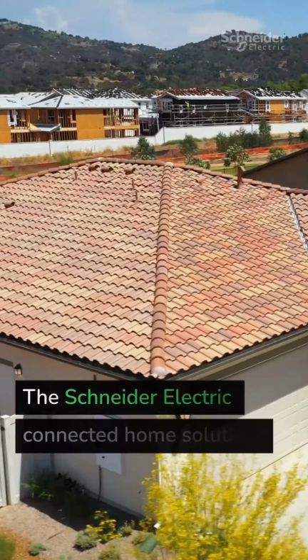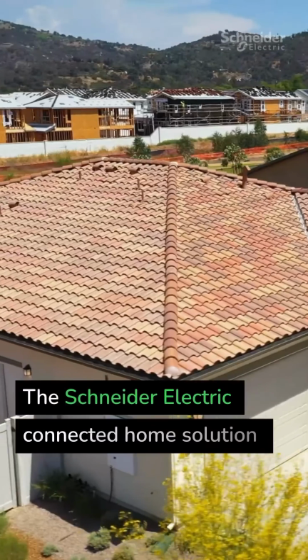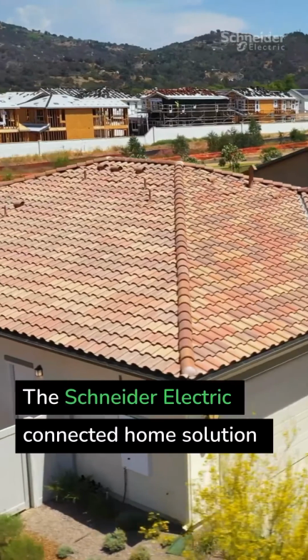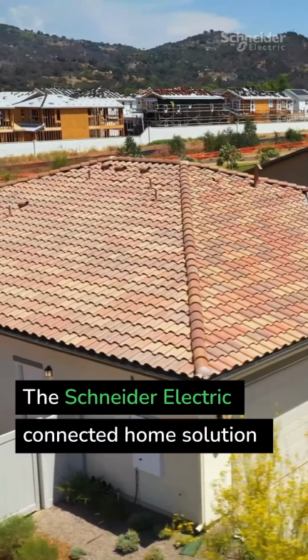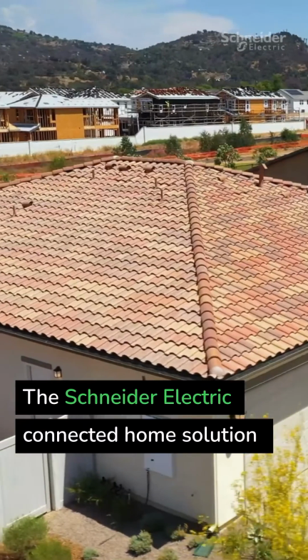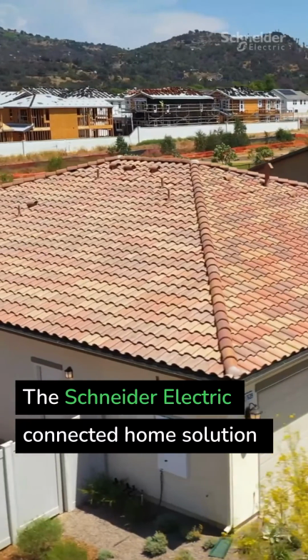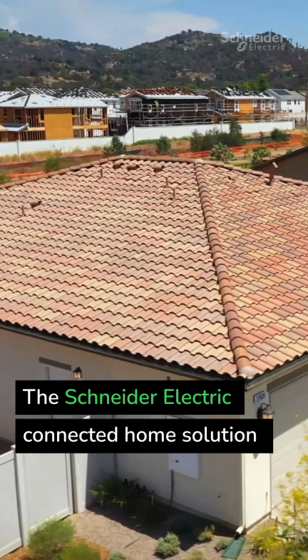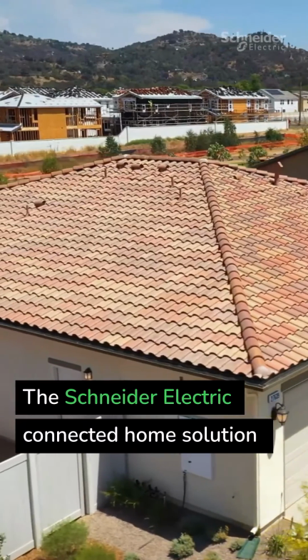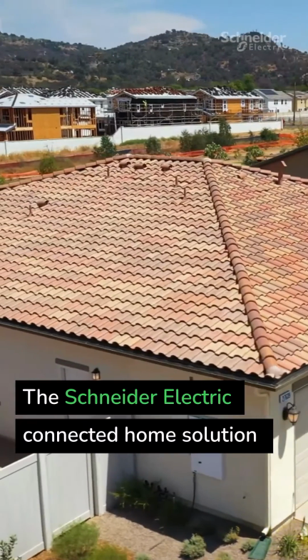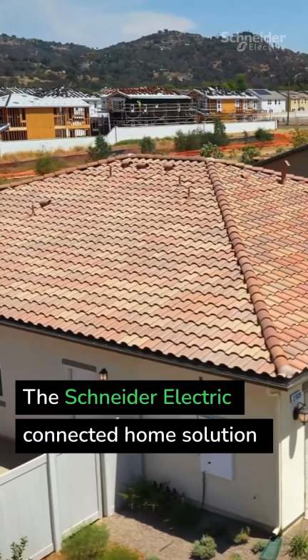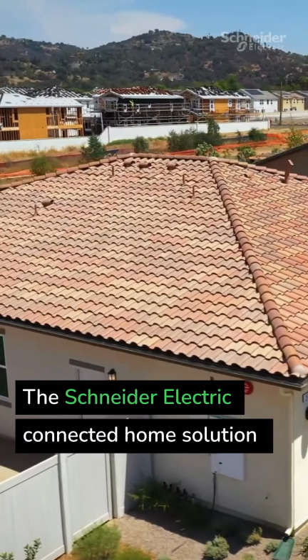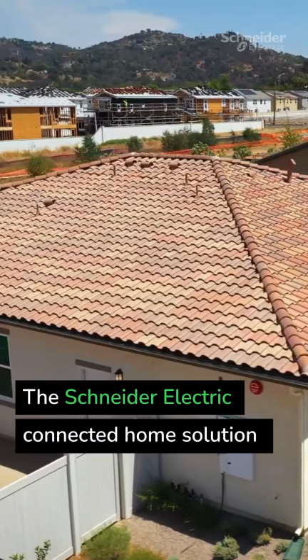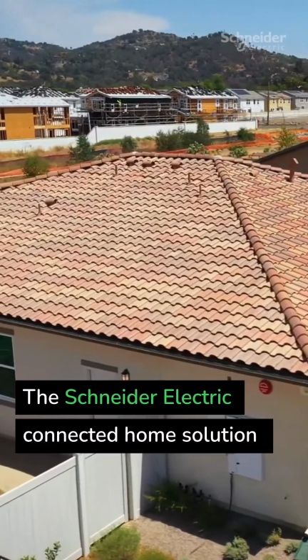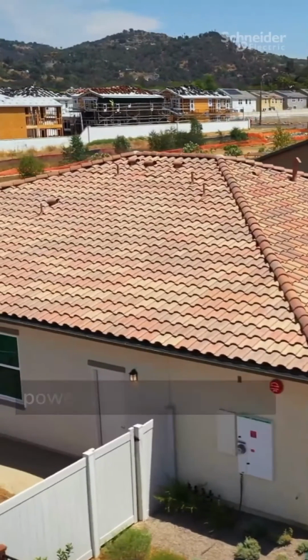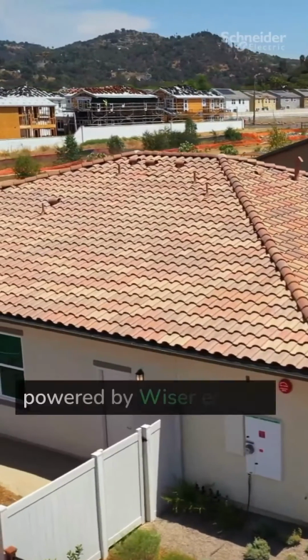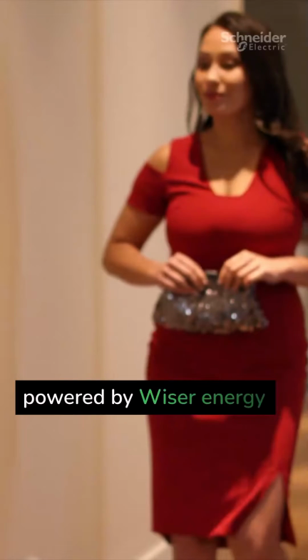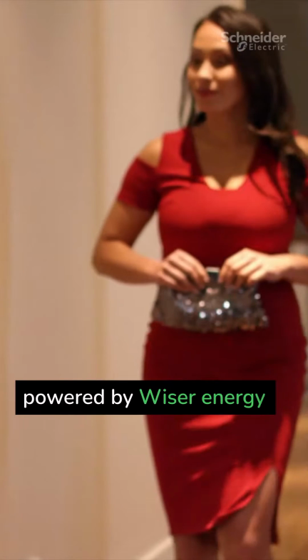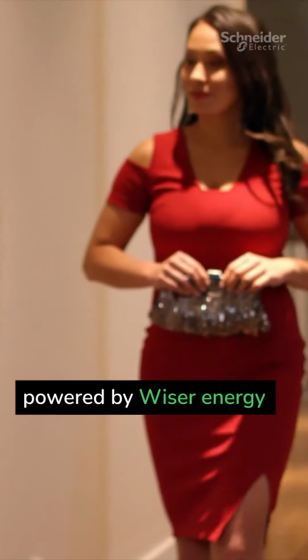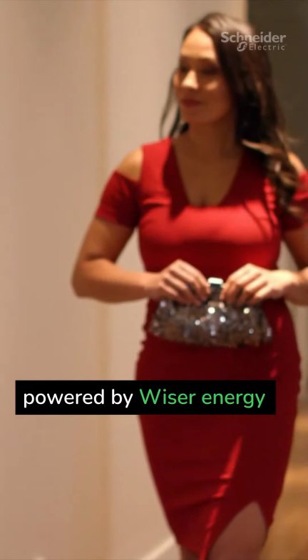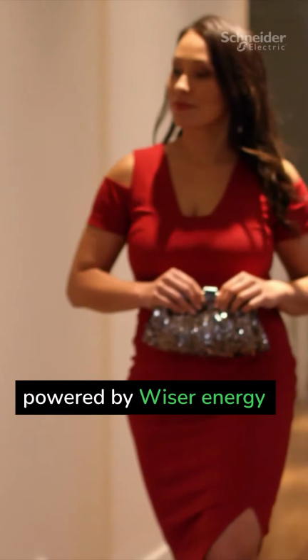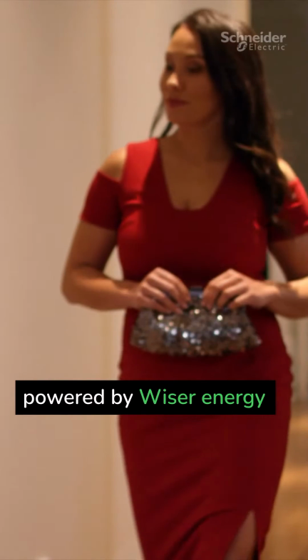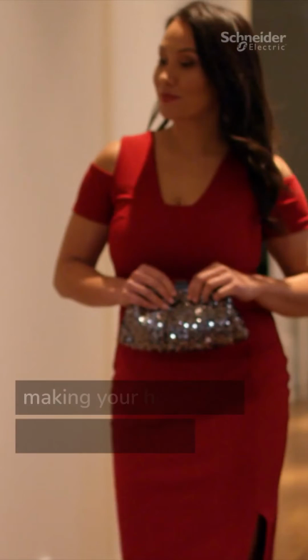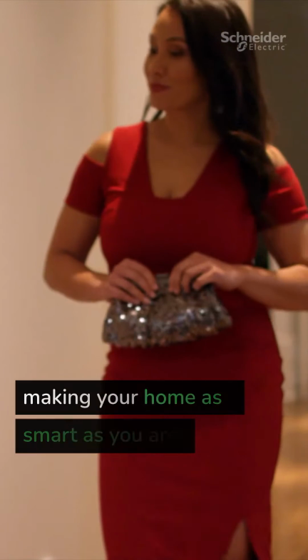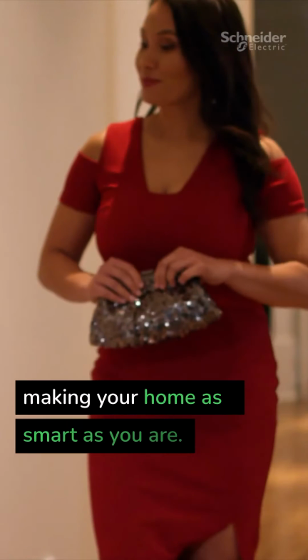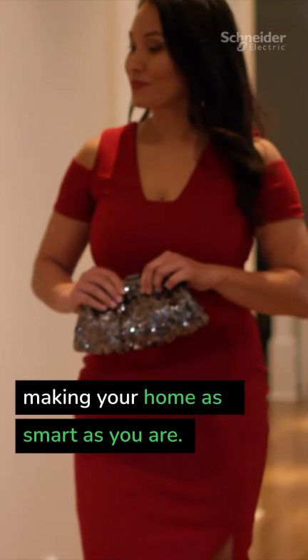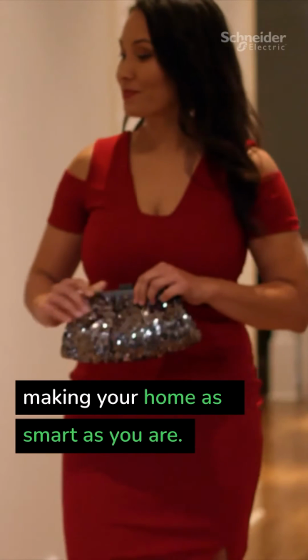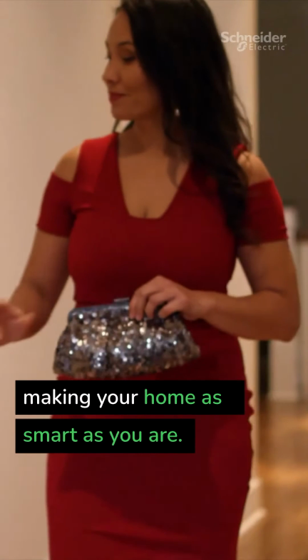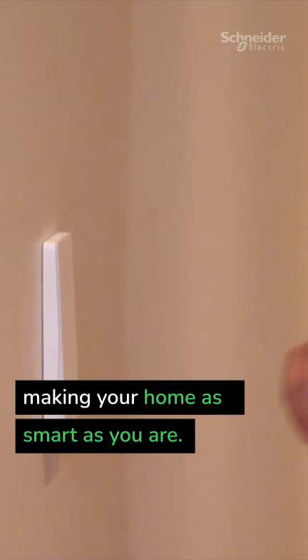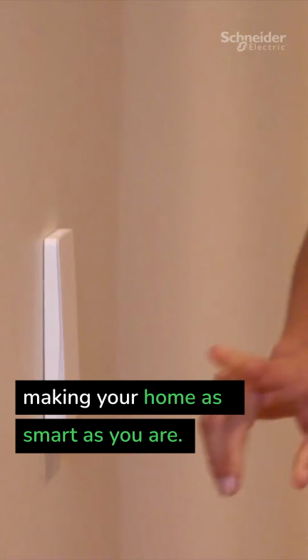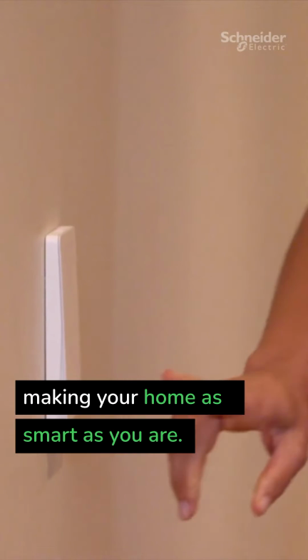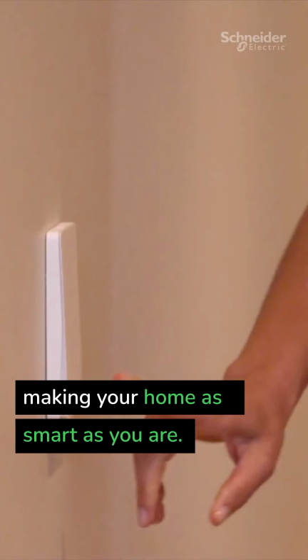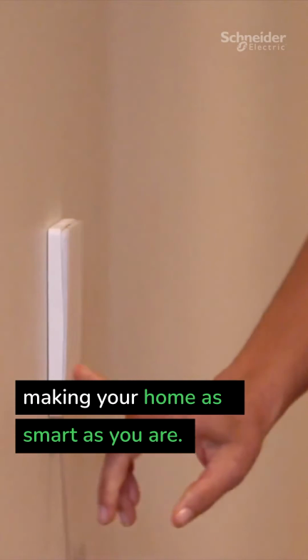The Schneider Electric Connected Home Solution, powered by Wiser Energy, making your home as smart as you are.